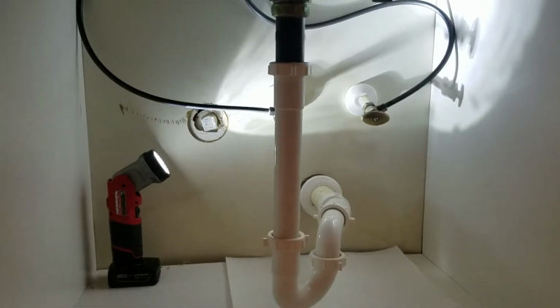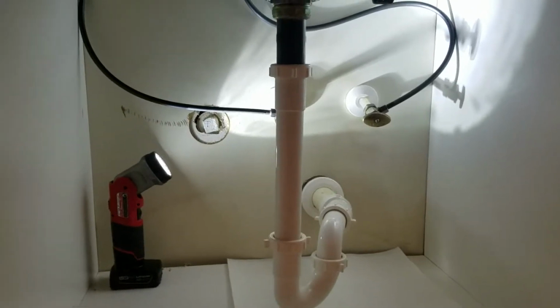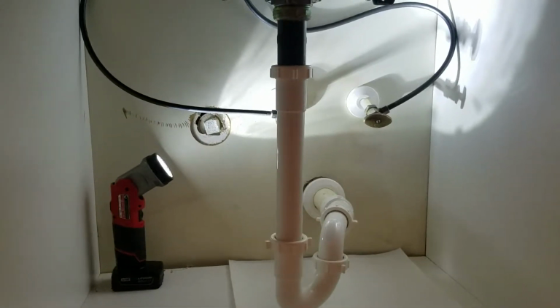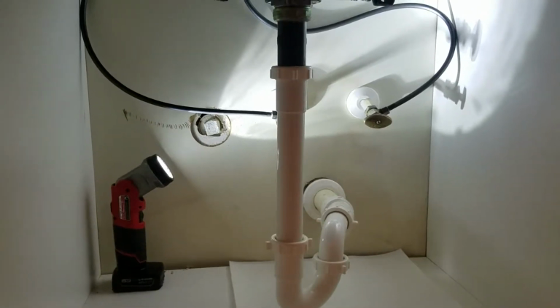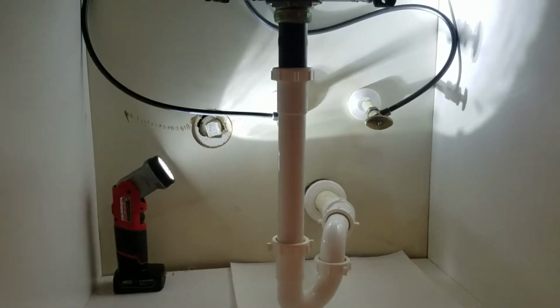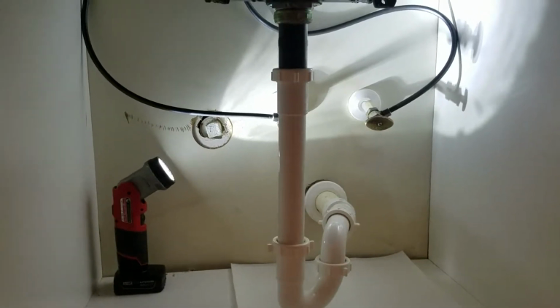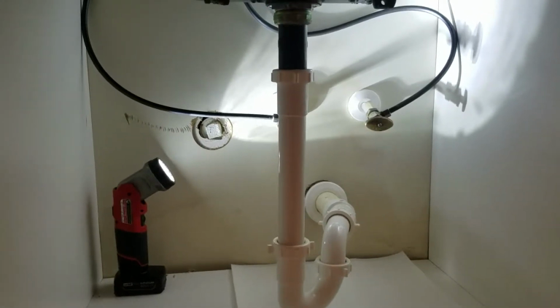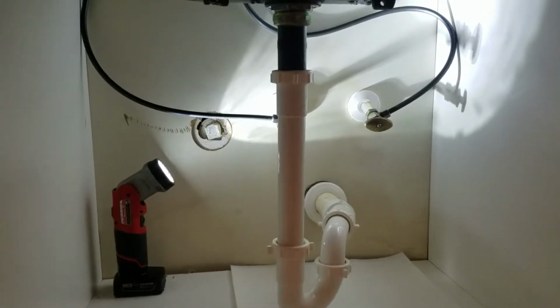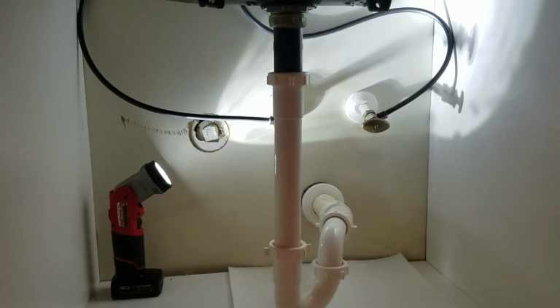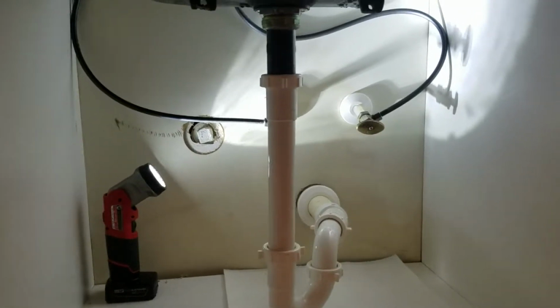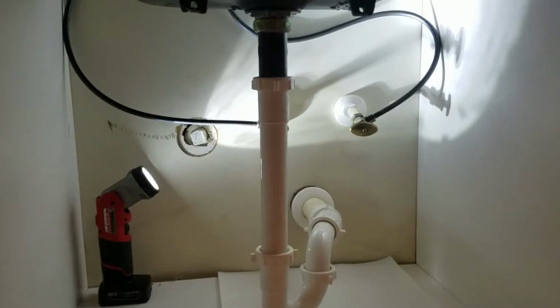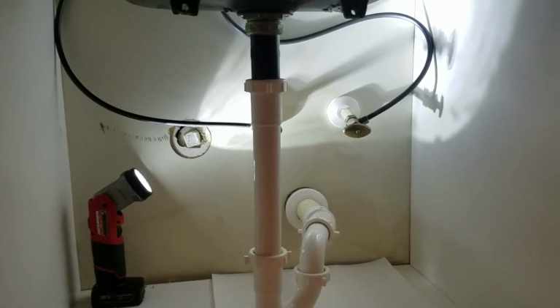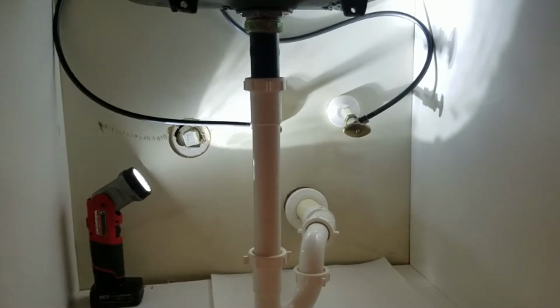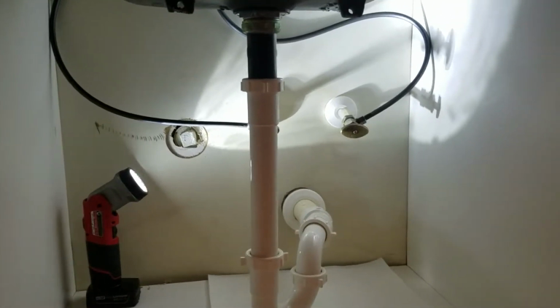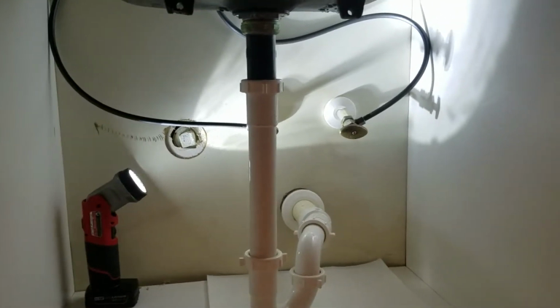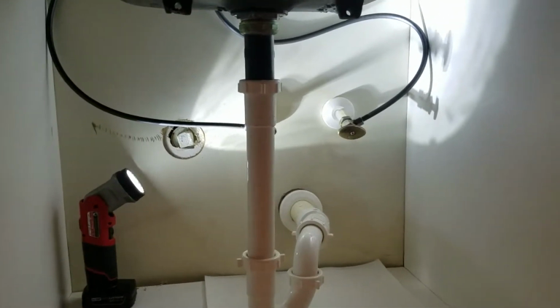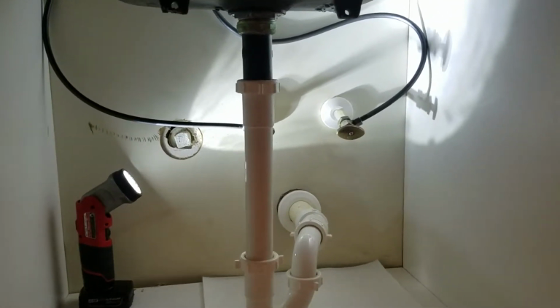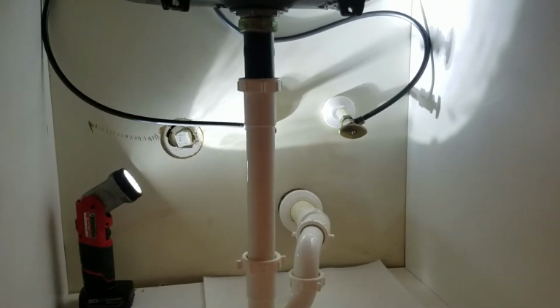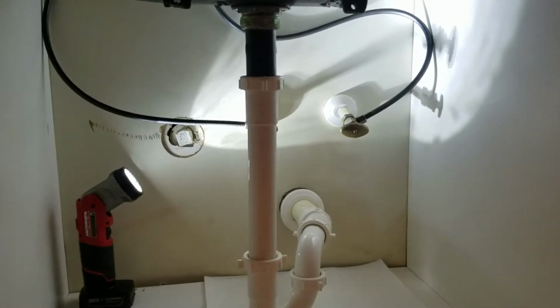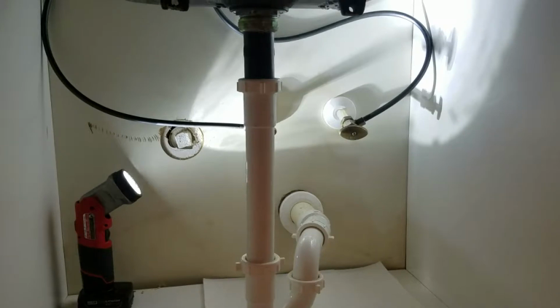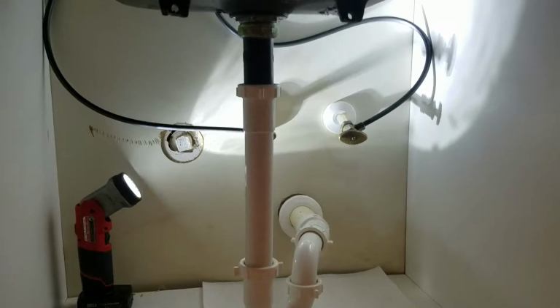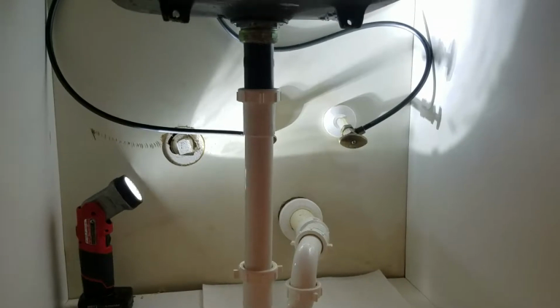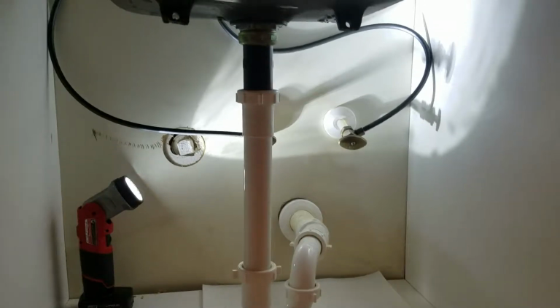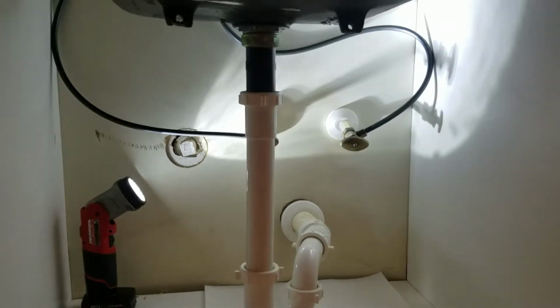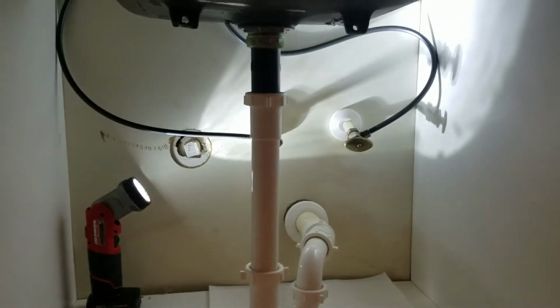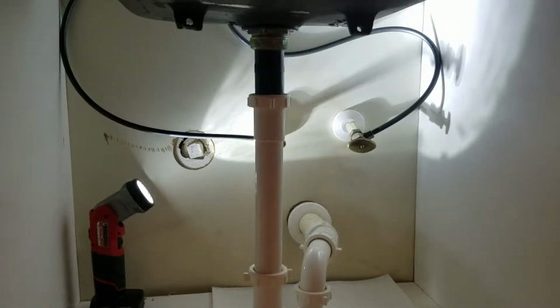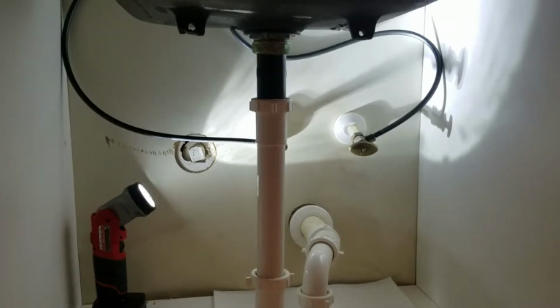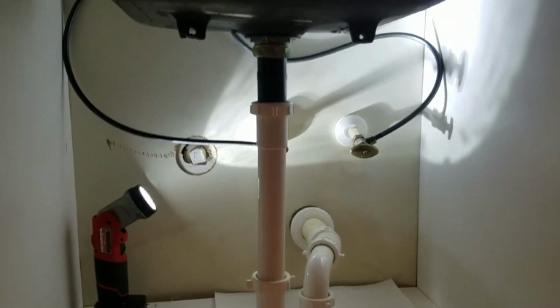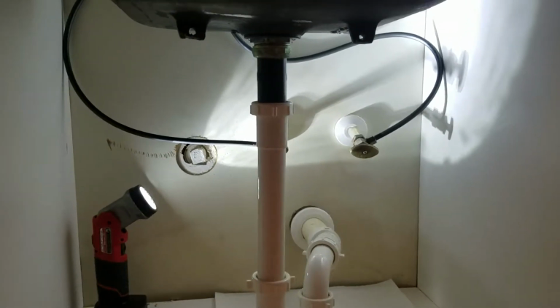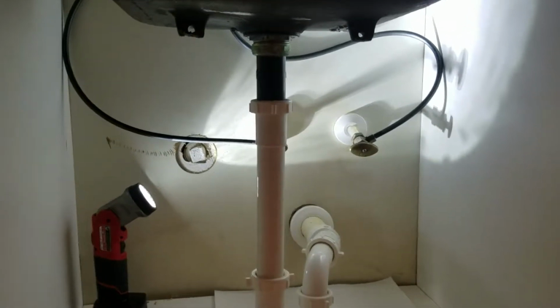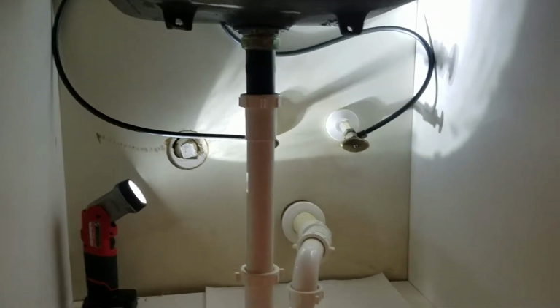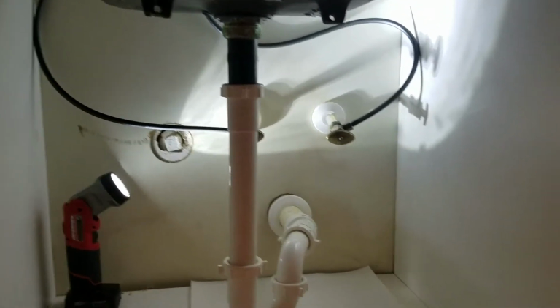So we're here in Fresno, California. Just finished installing a Delta faucet in the laundry room.